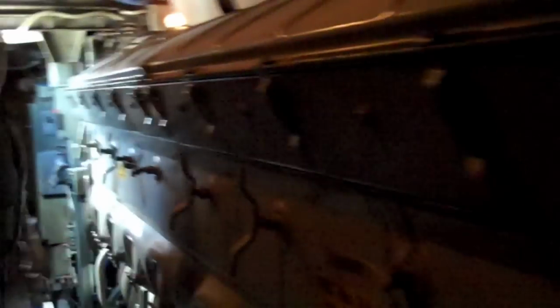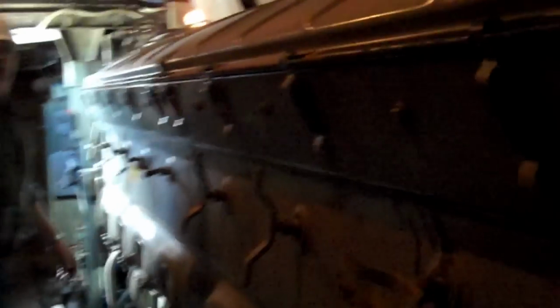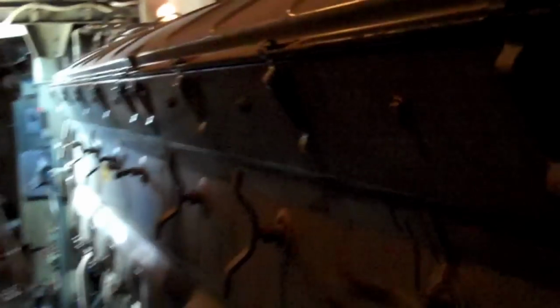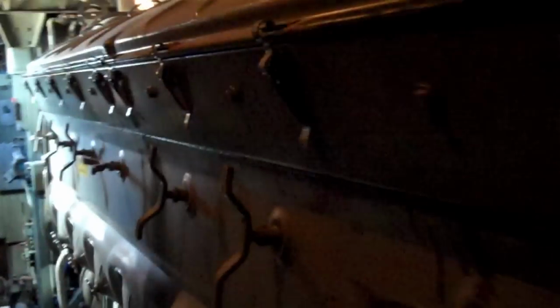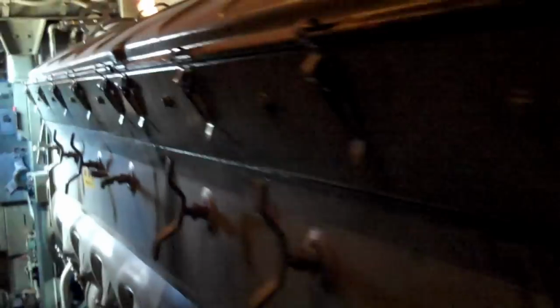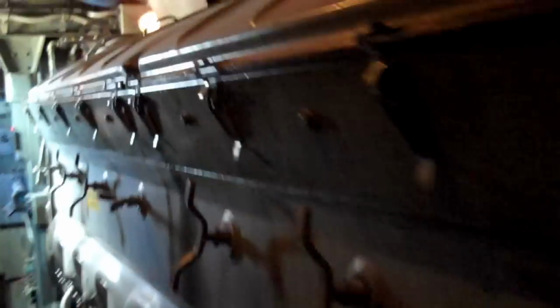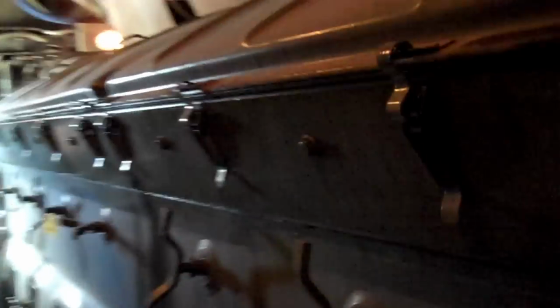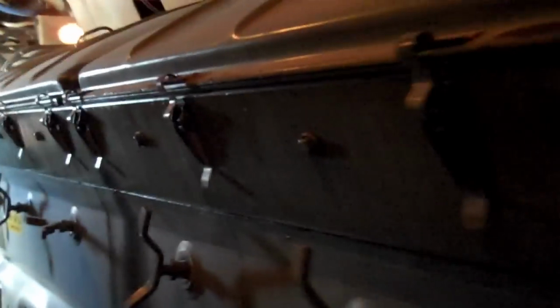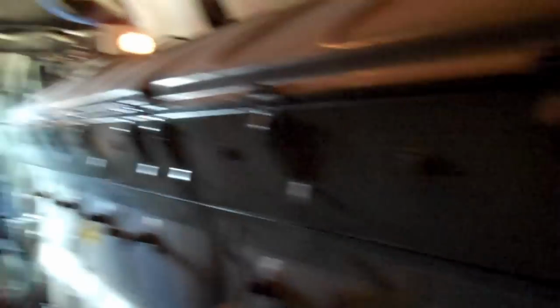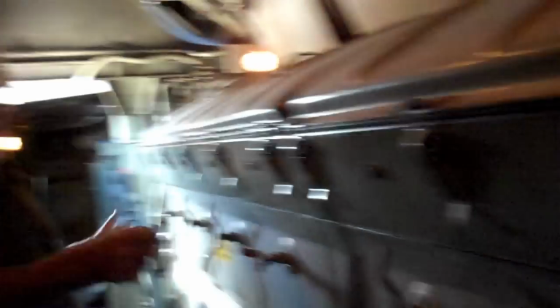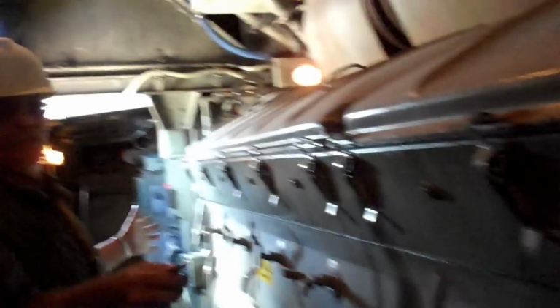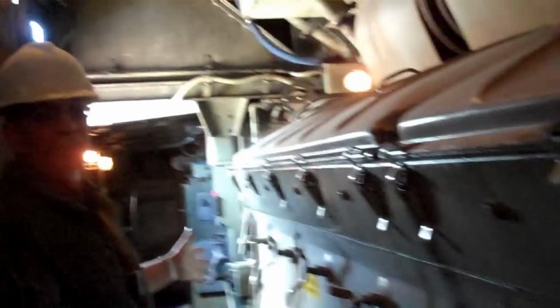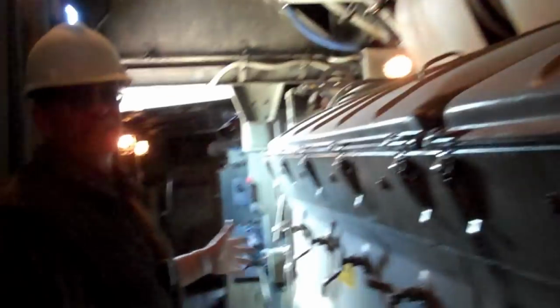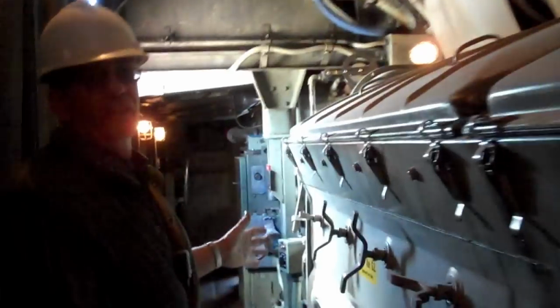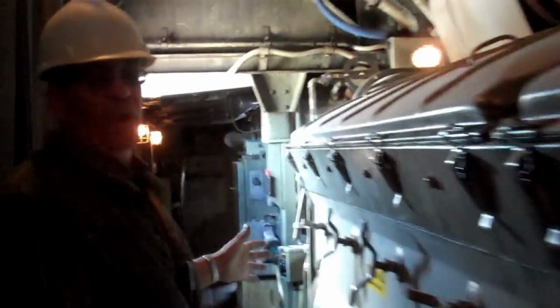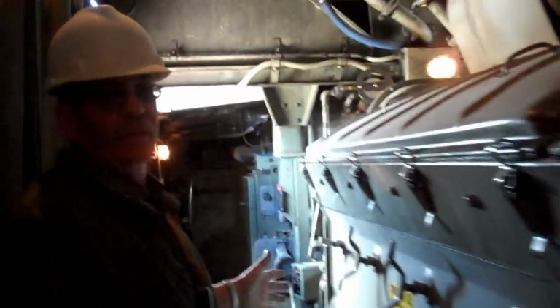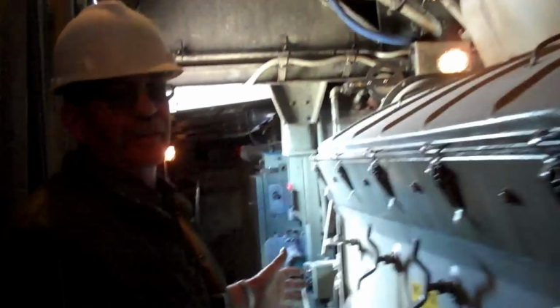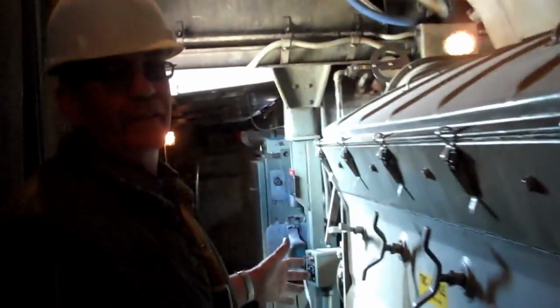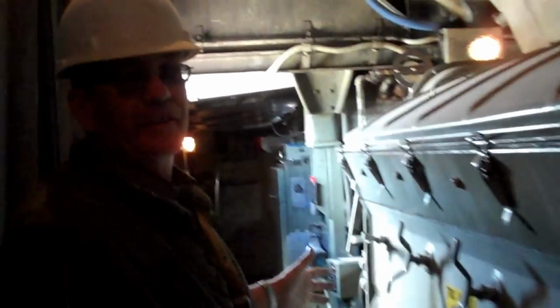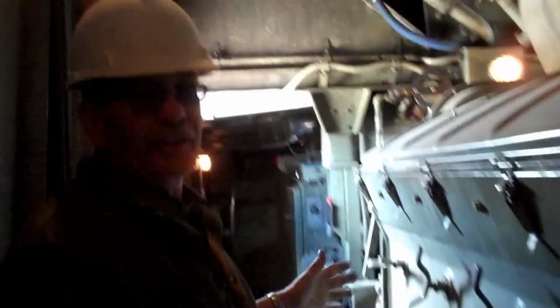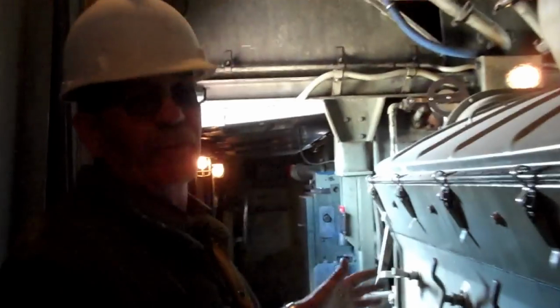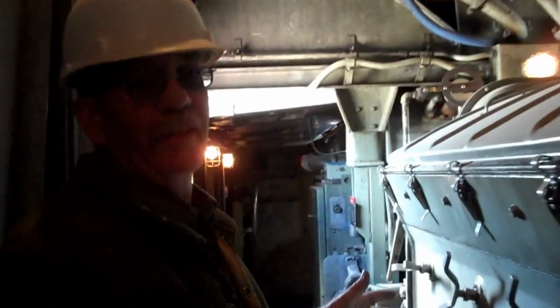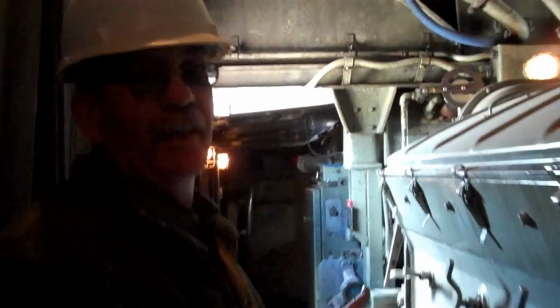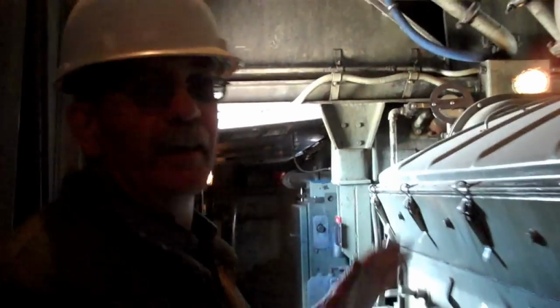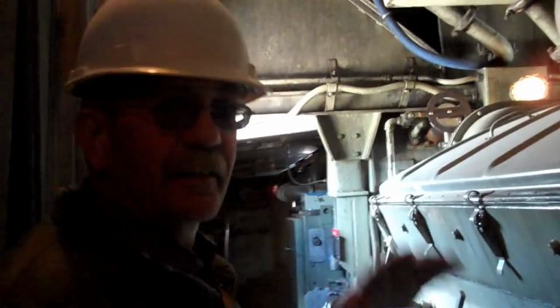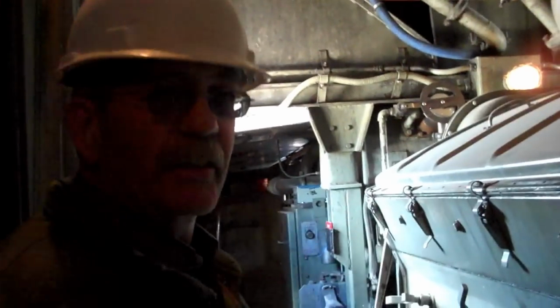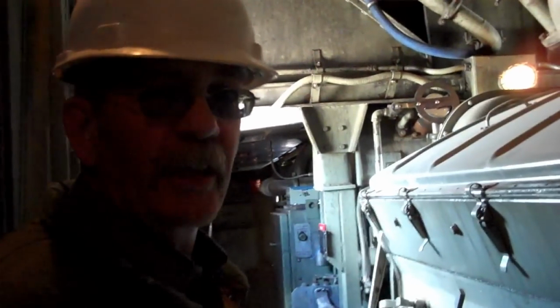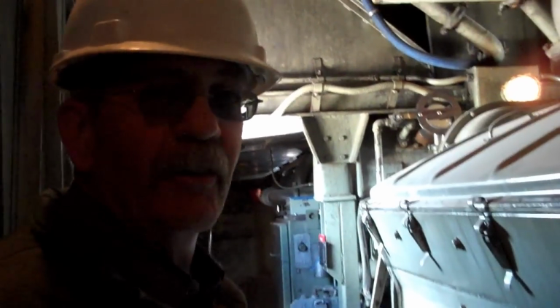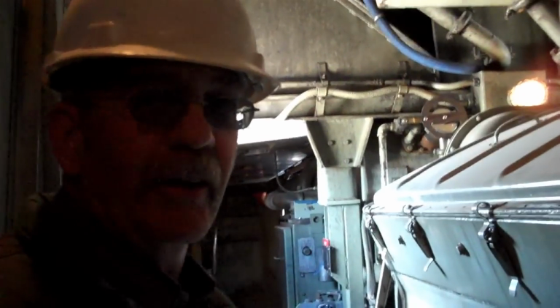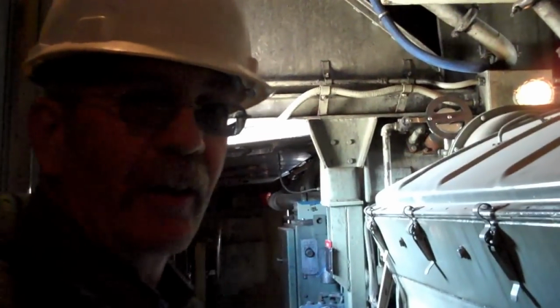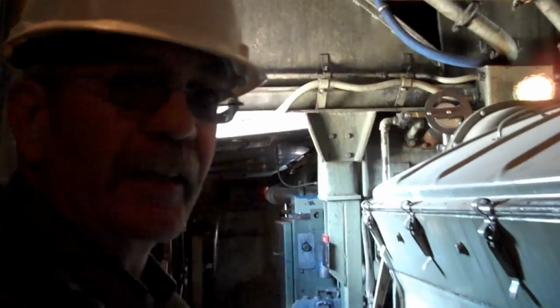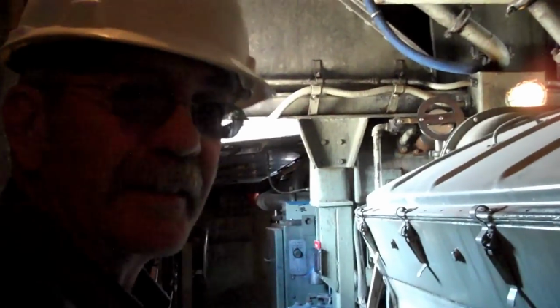This is a 16-cylinder diesel motor, just to run the generator on this.